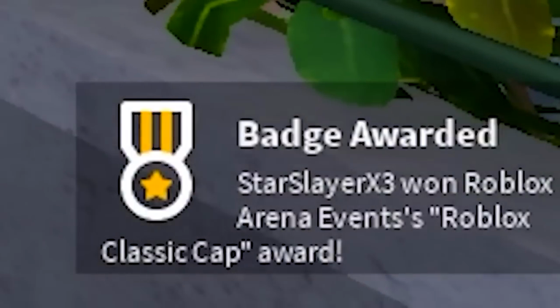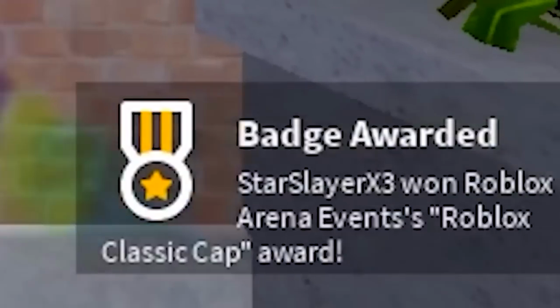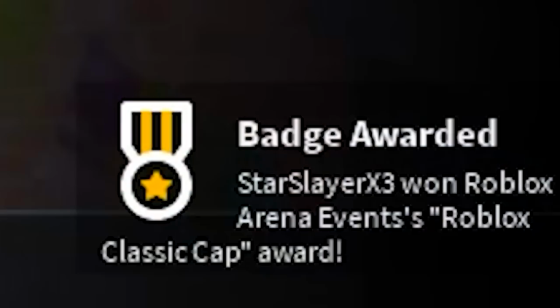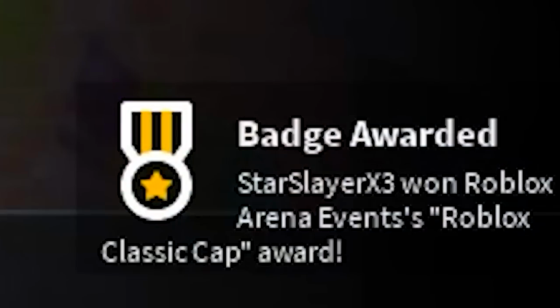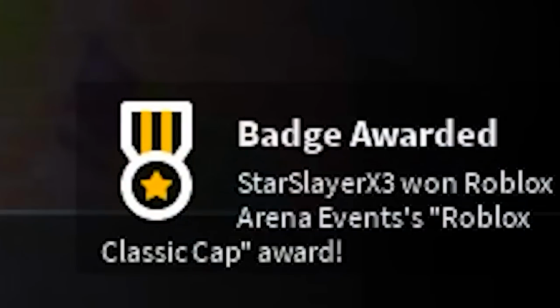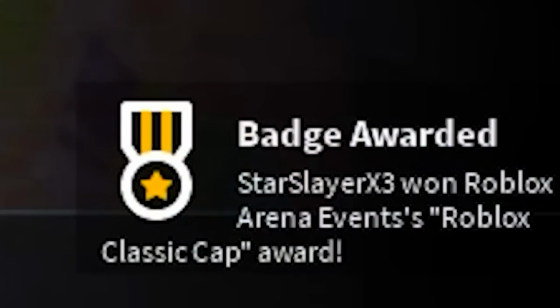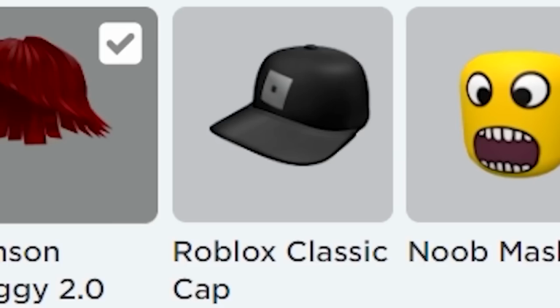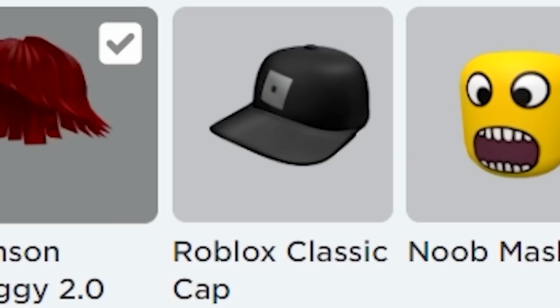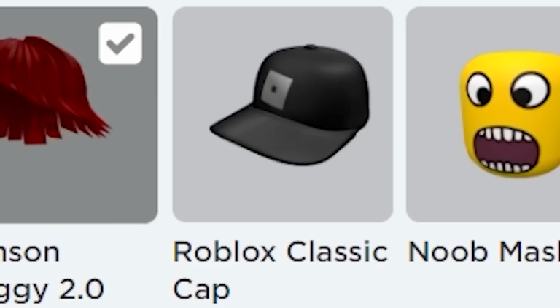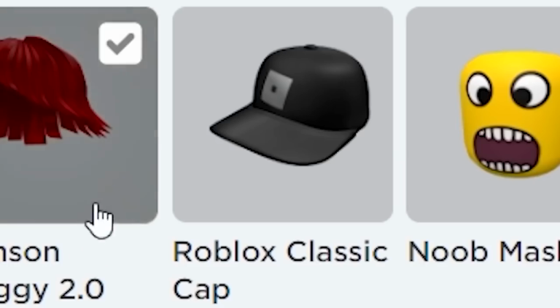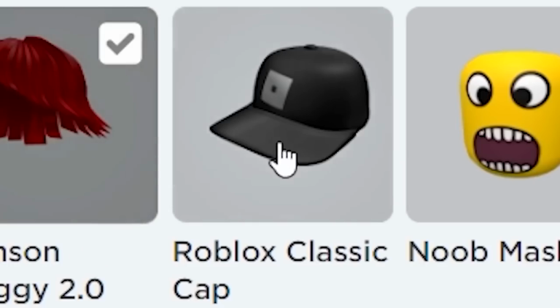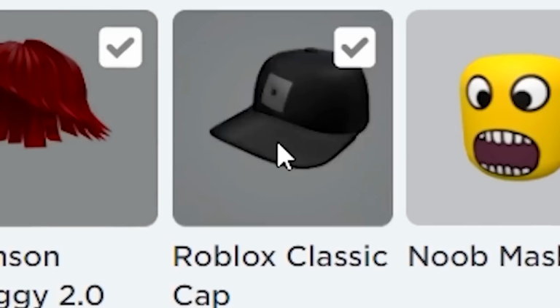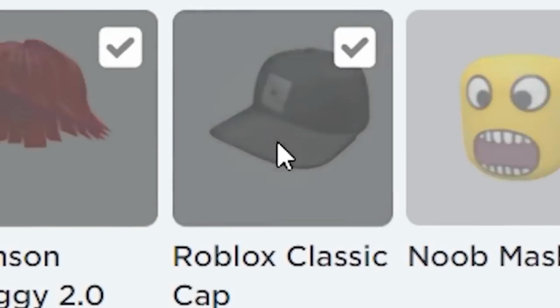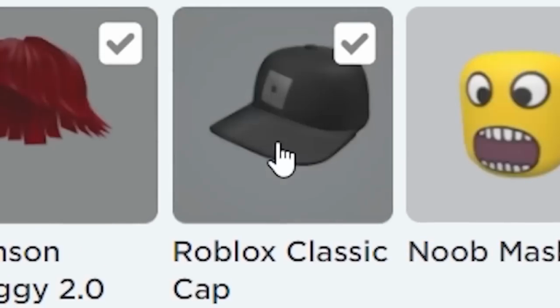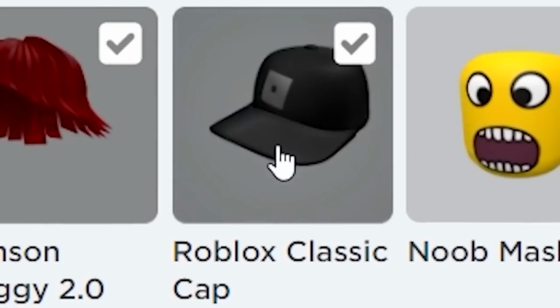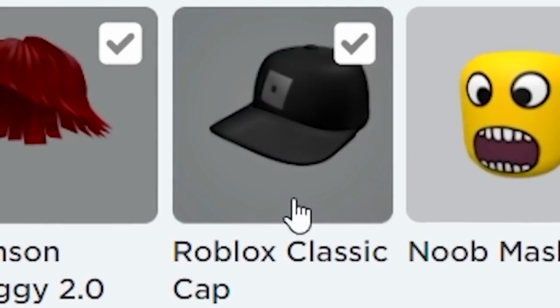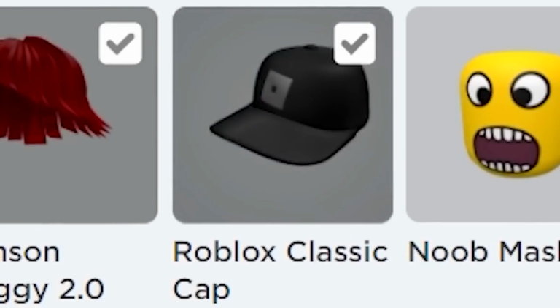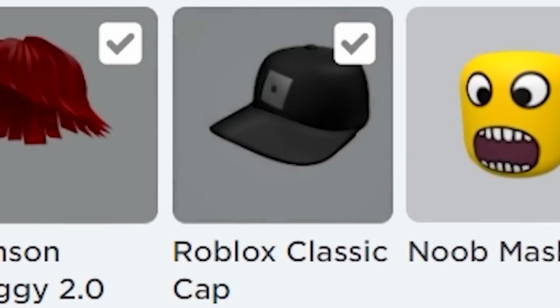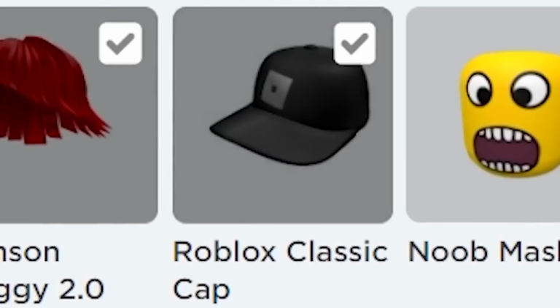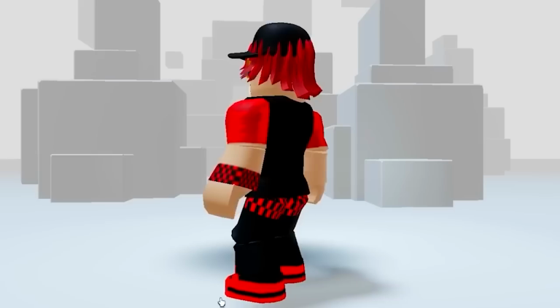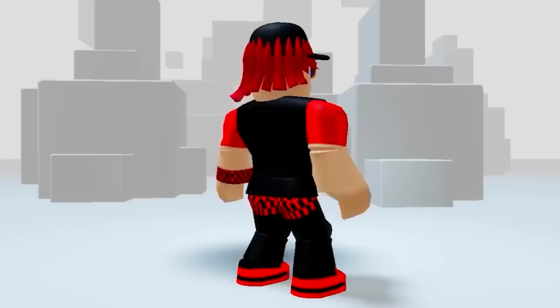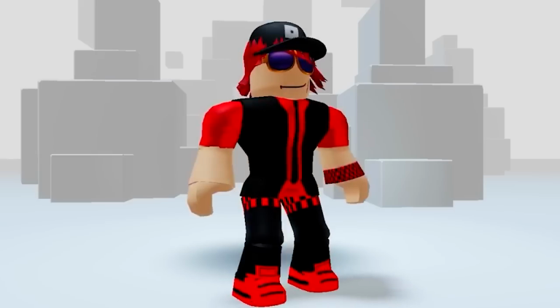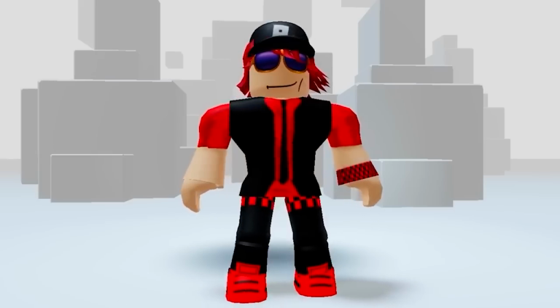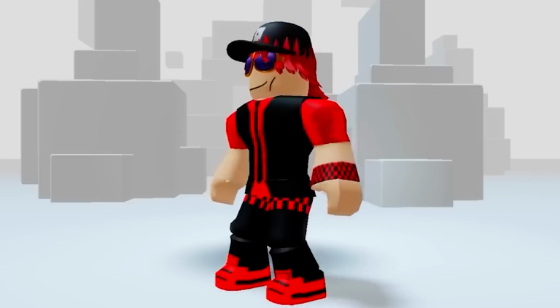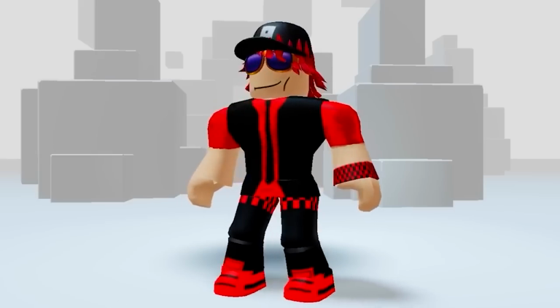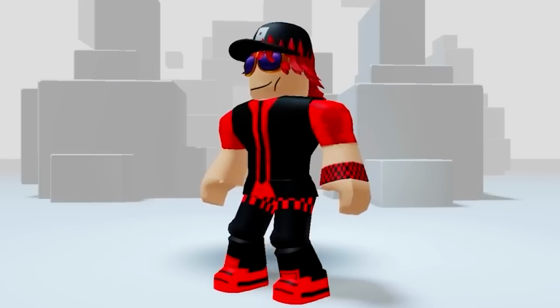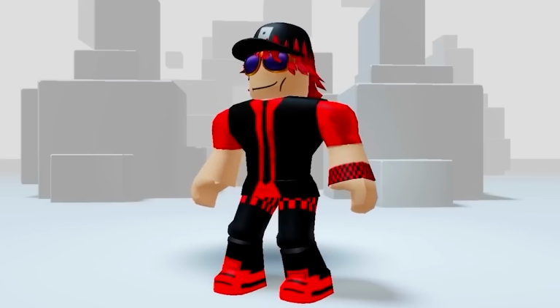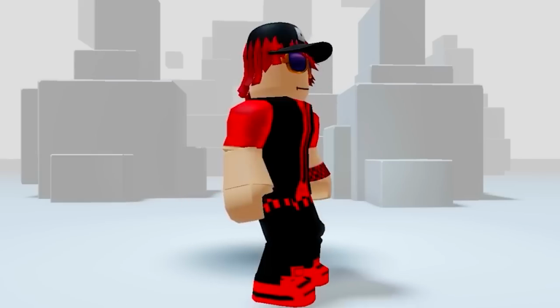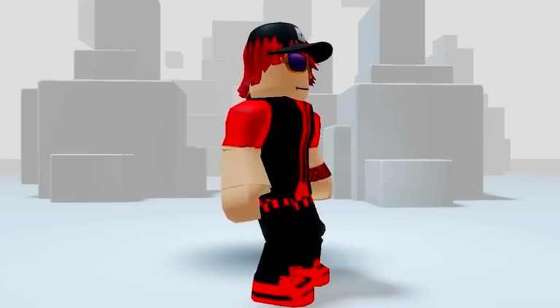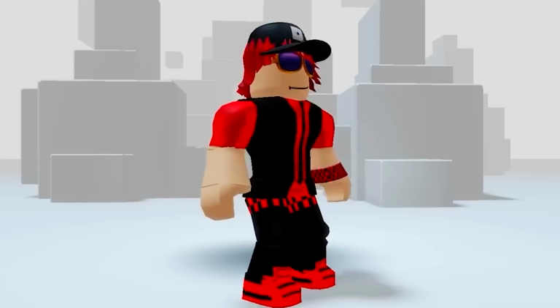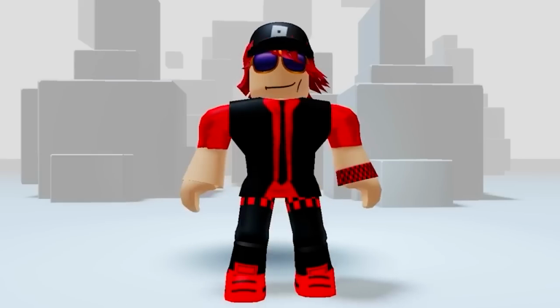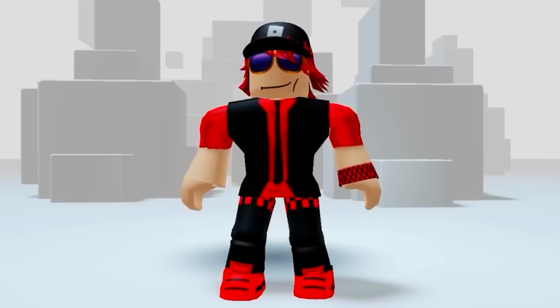And would you look at that, free item! Hooray hooray. Thanks Roblox for the fabulous free hat.